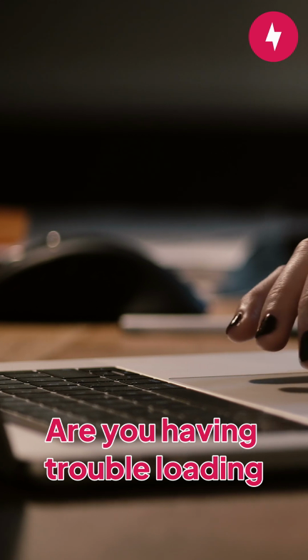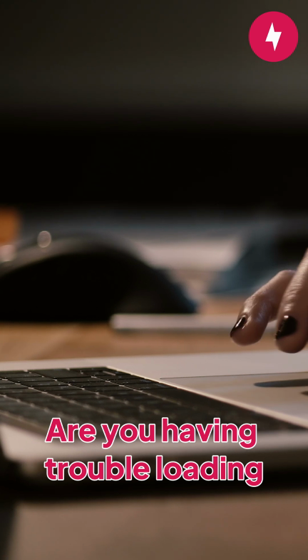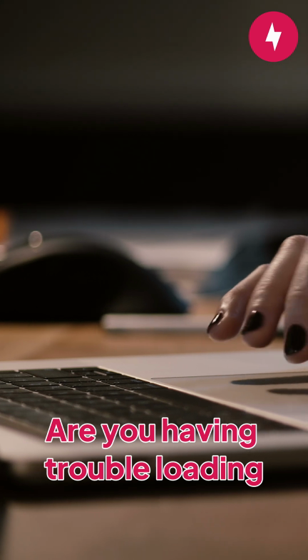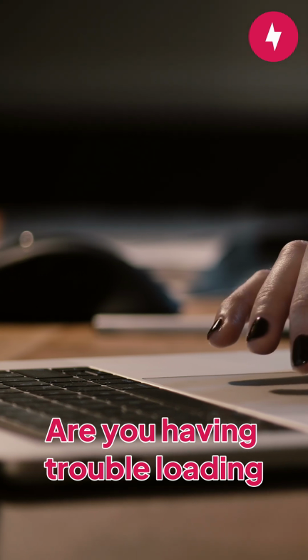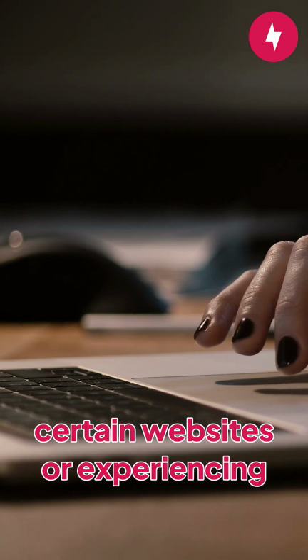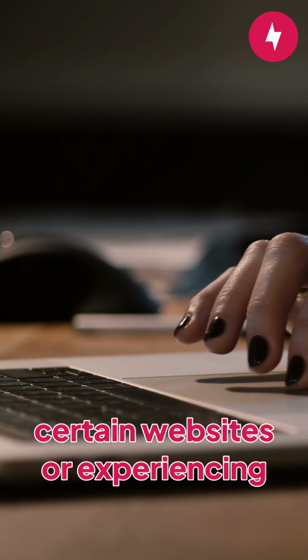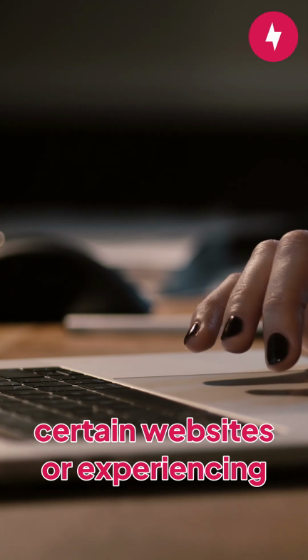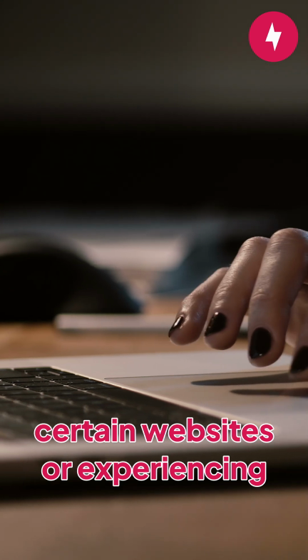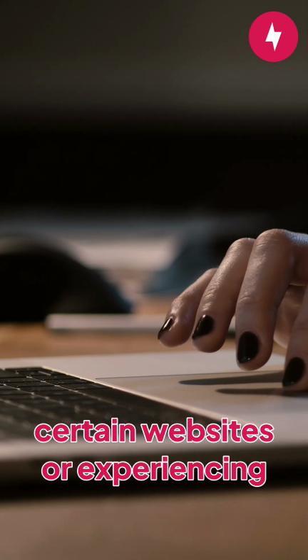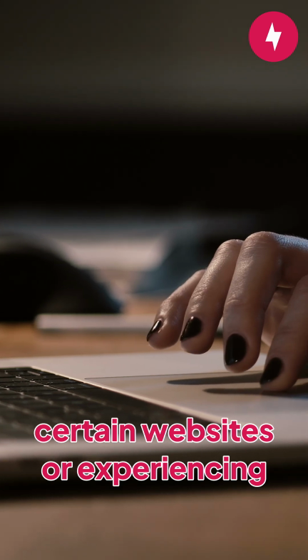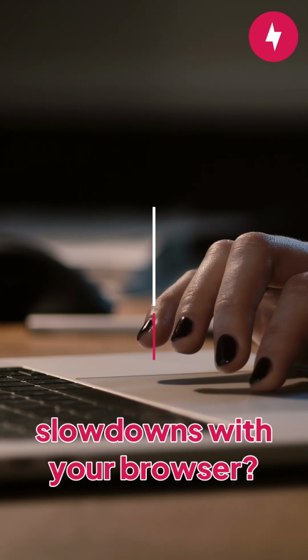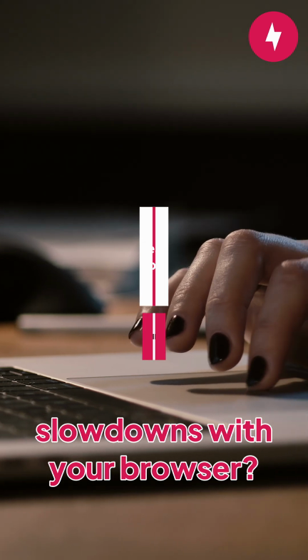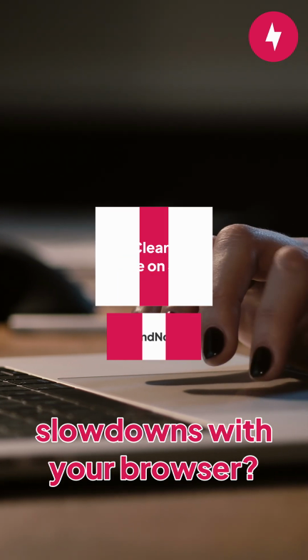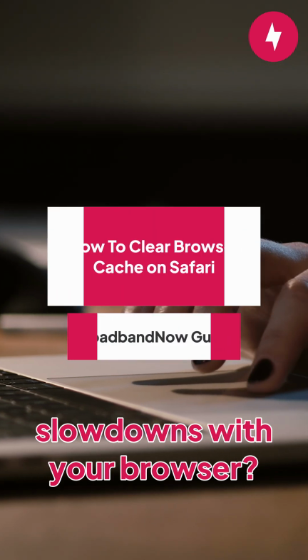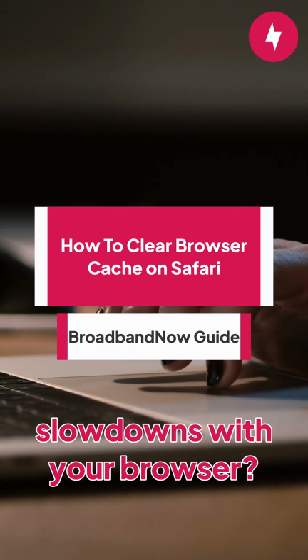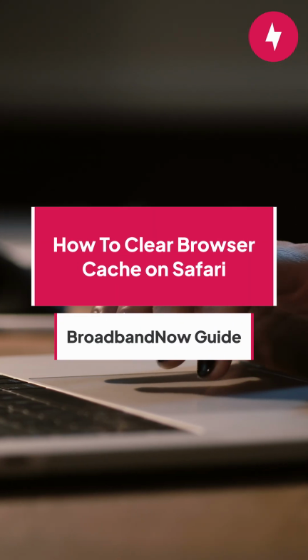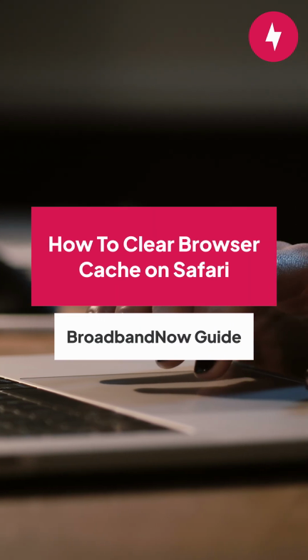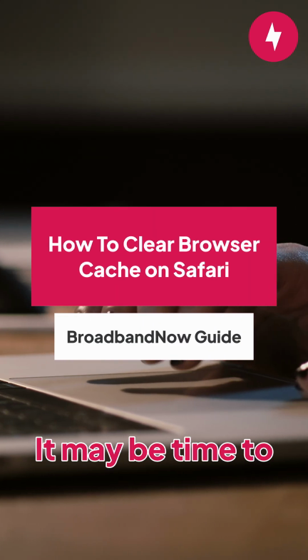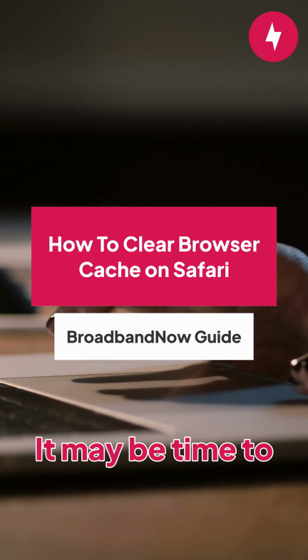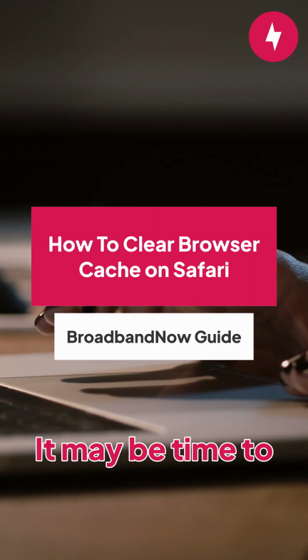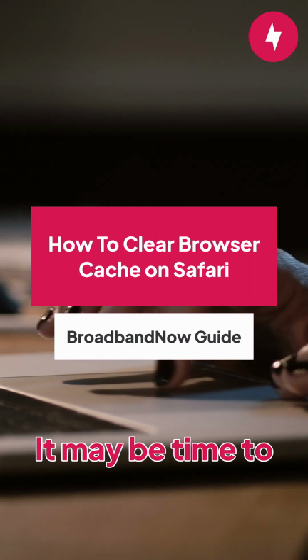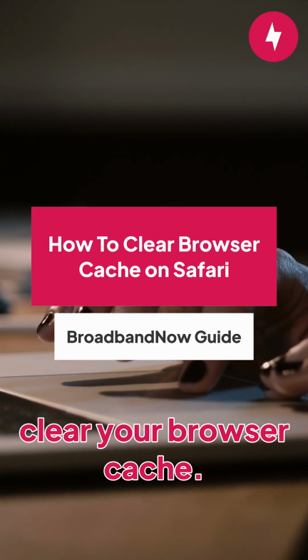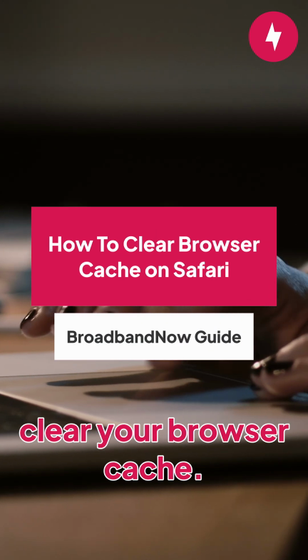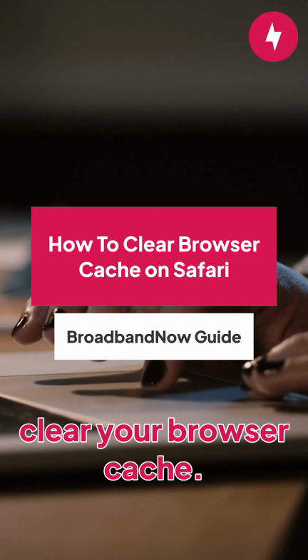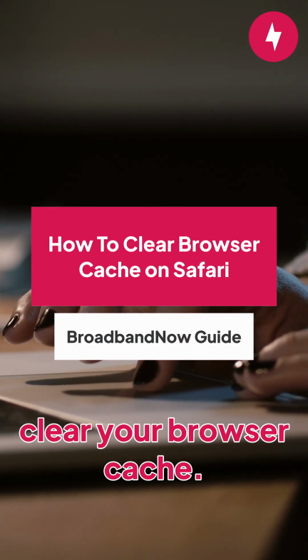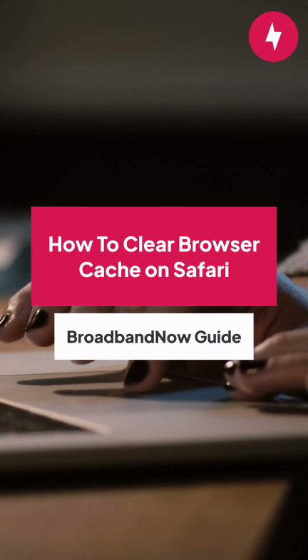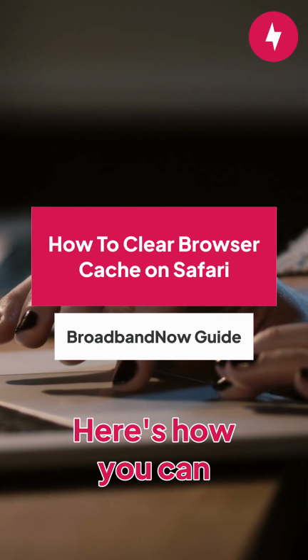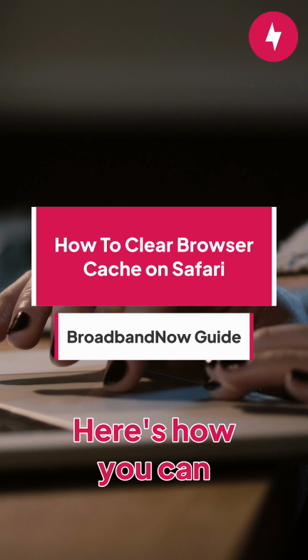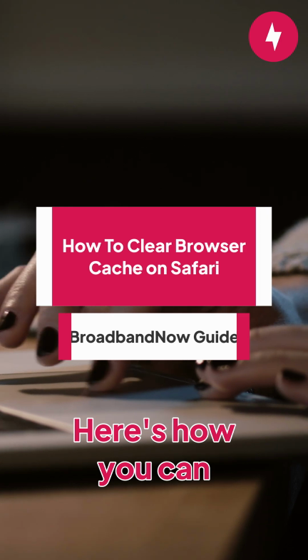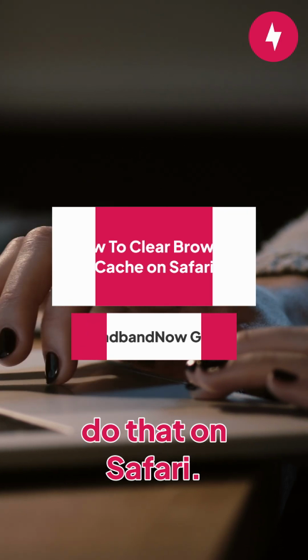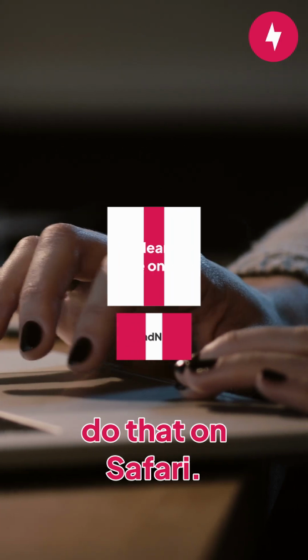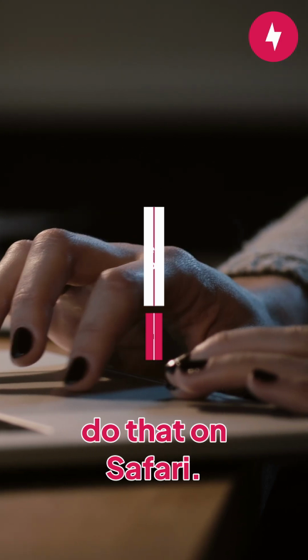Are you having trouble loading certain websites or experiencing slowdowns with your browser? It may be time to clear your browser cache. Here's how you can do that on Safari.